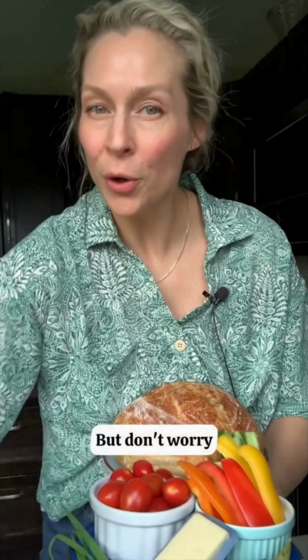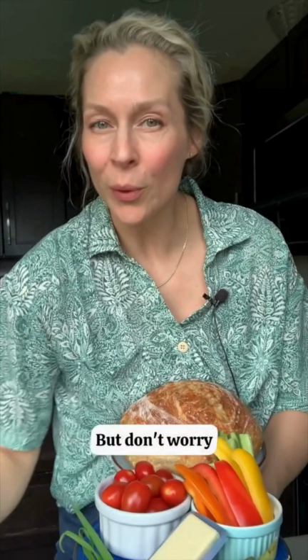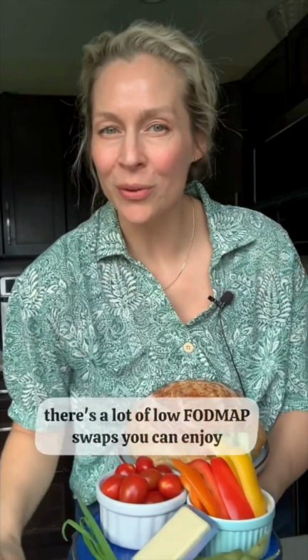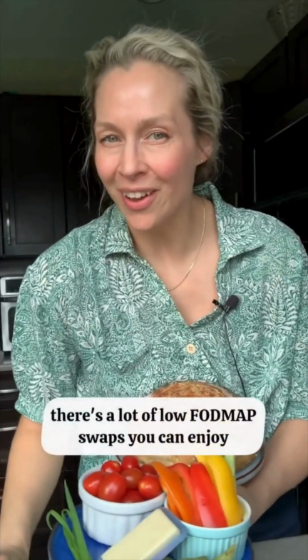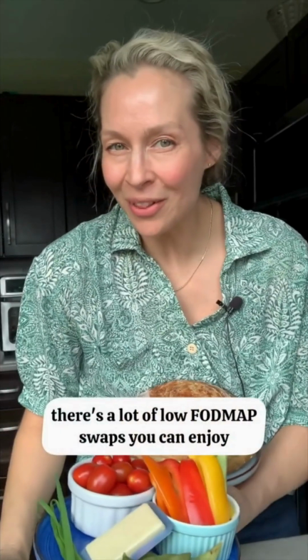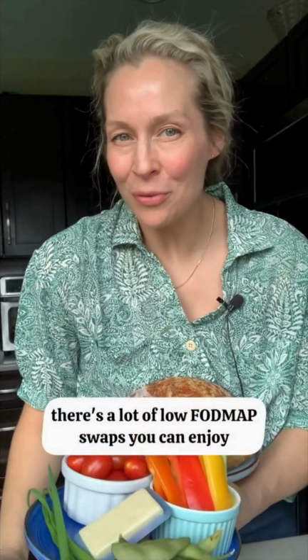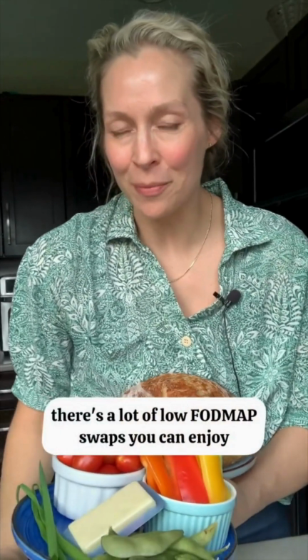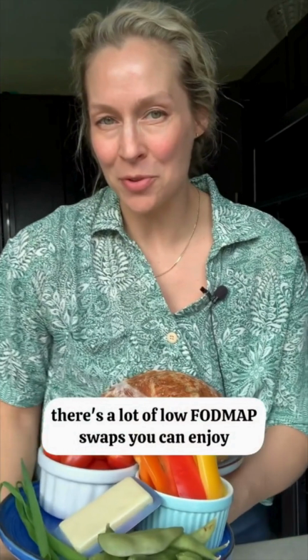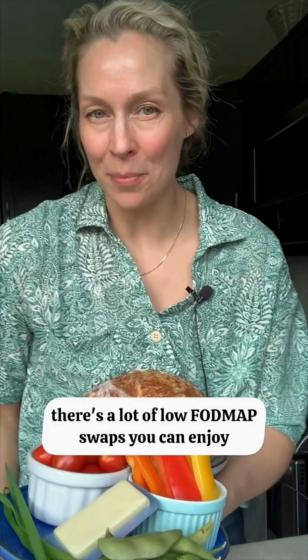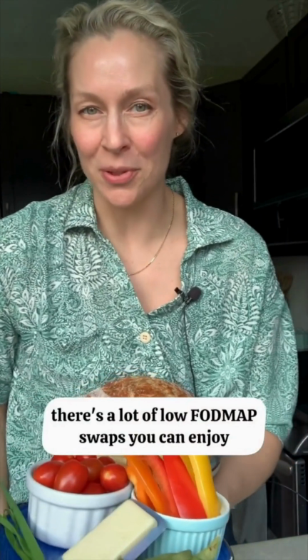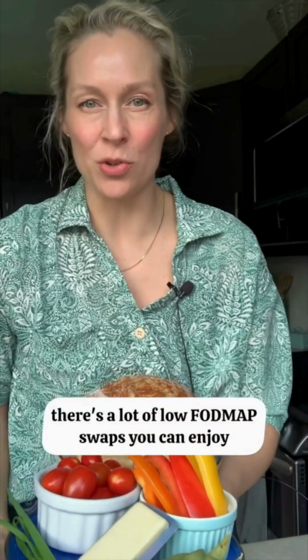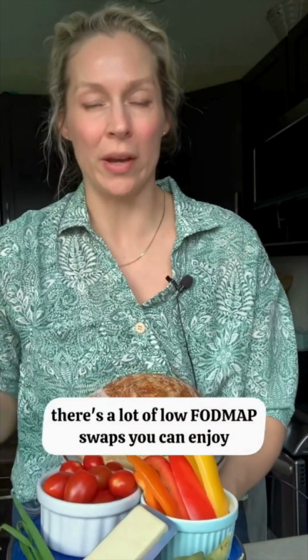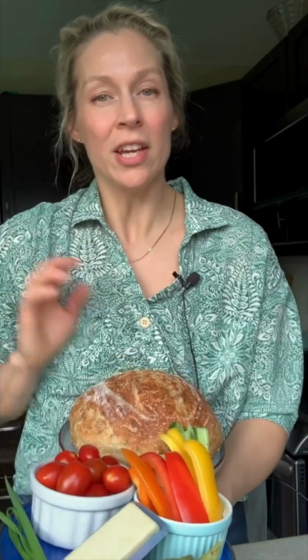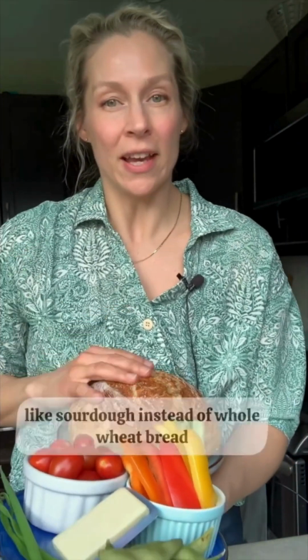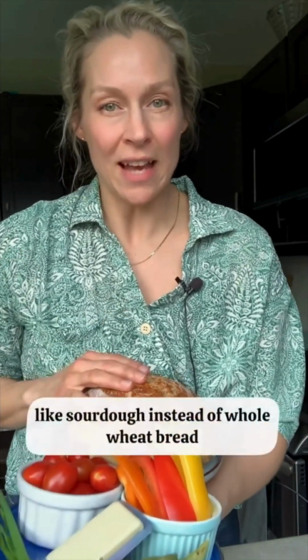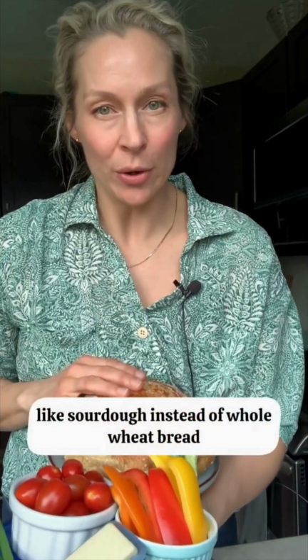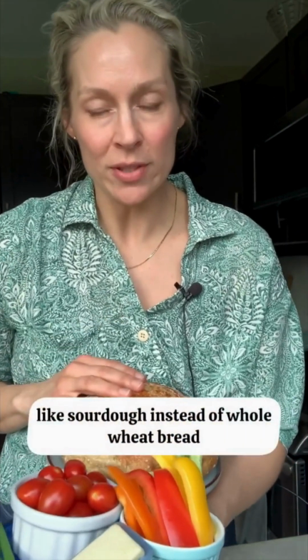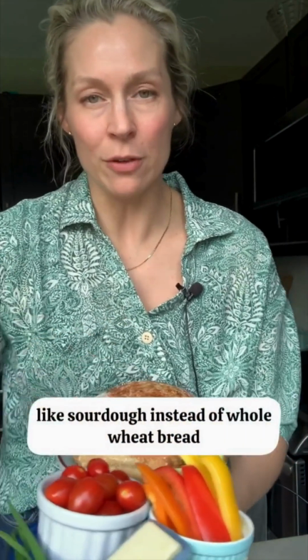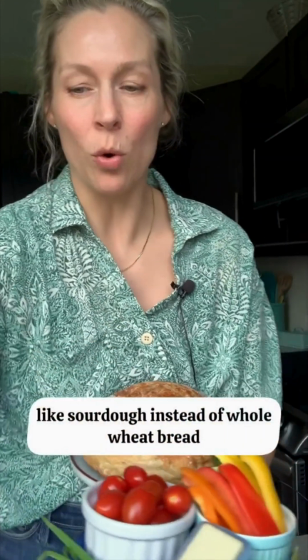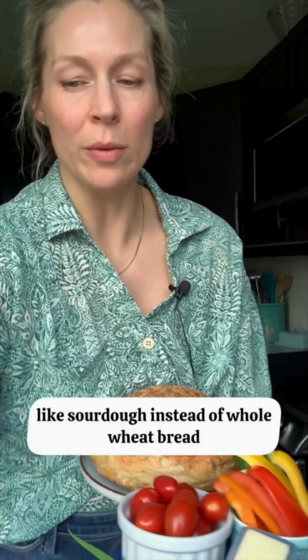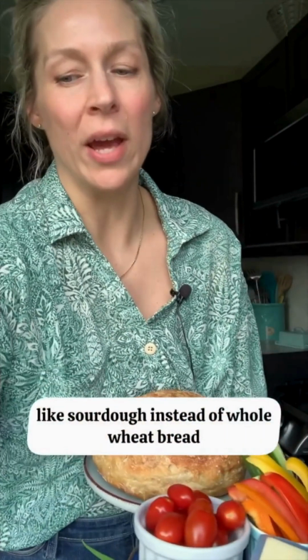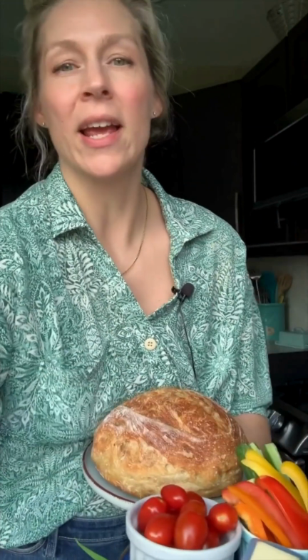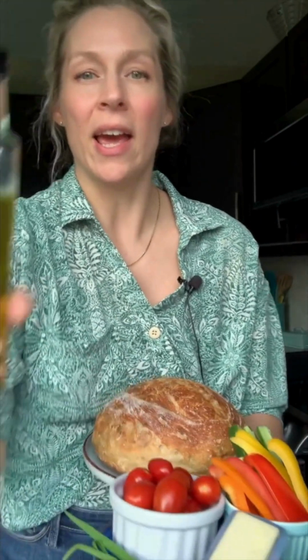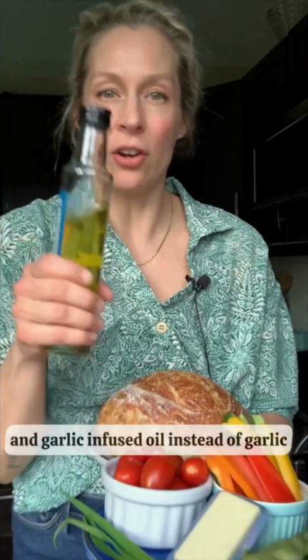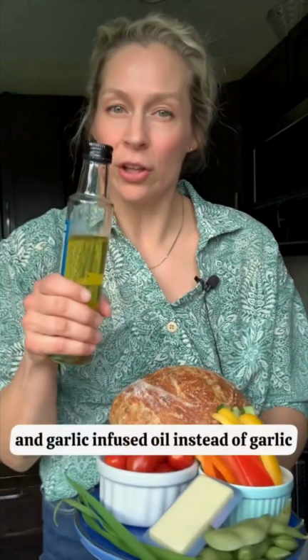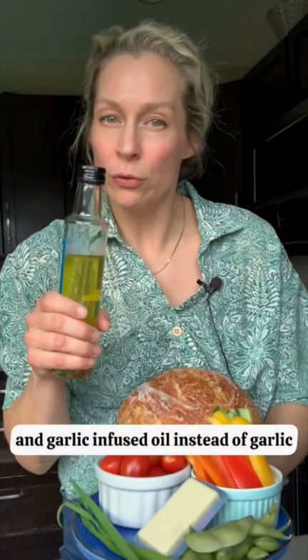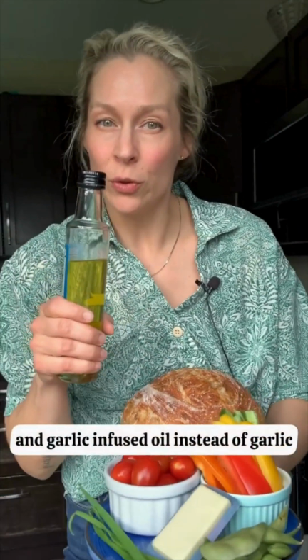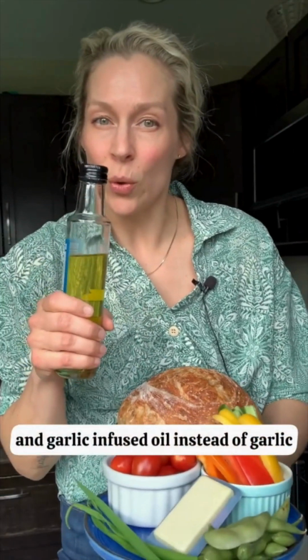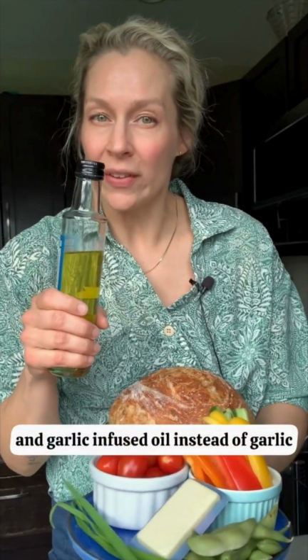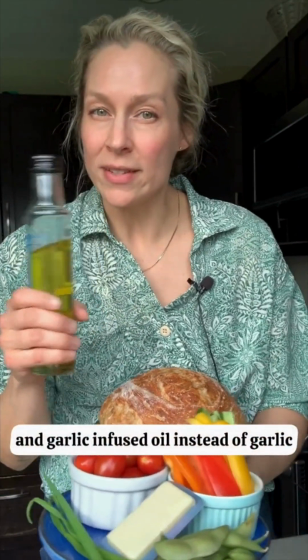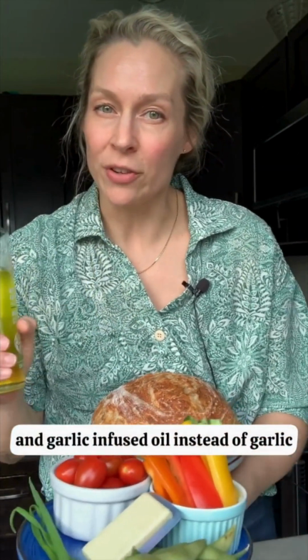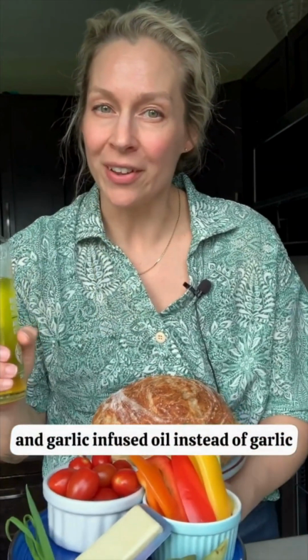But don't worry — there are a lot of low FODMAP swaps you can enjoy, like sourdough instead of whole wheat bread, and garlic-infused oil instead of garlic.